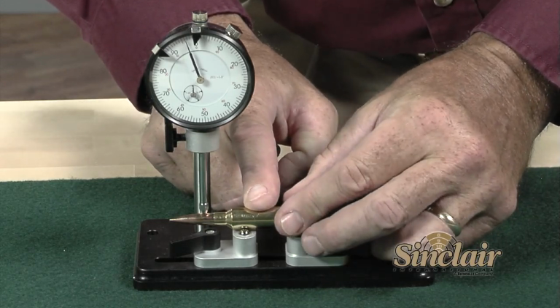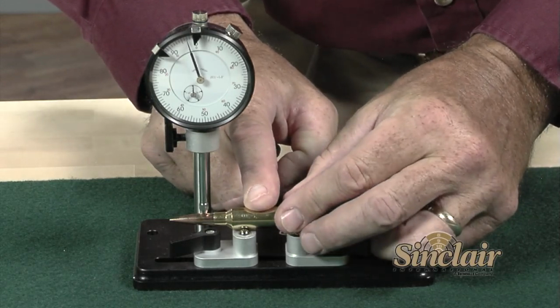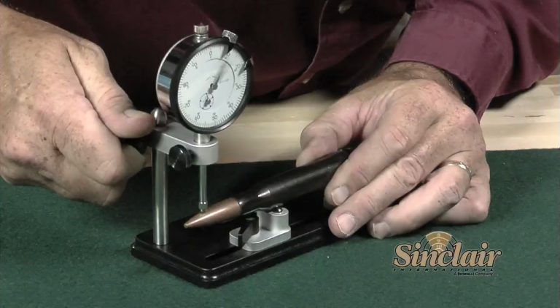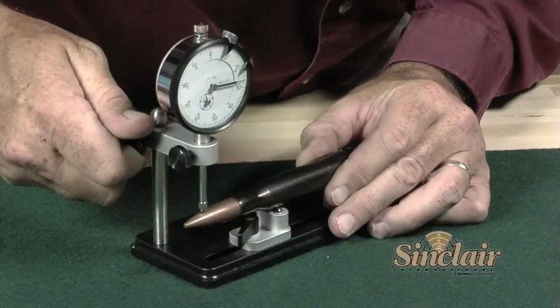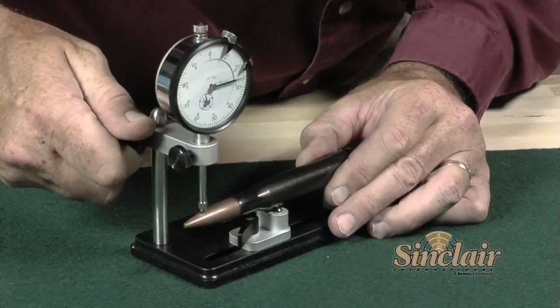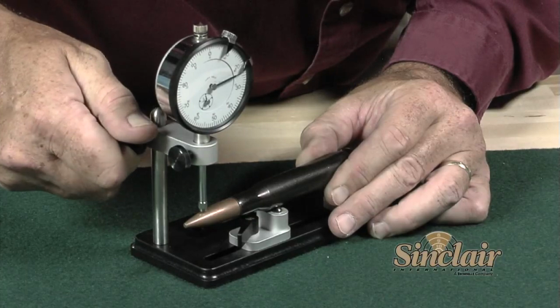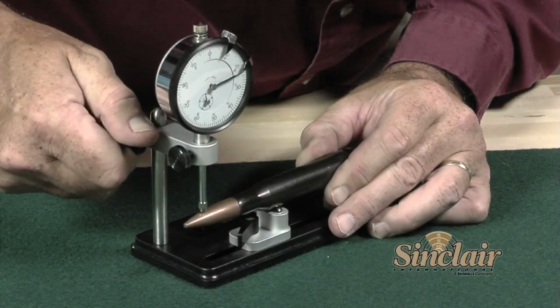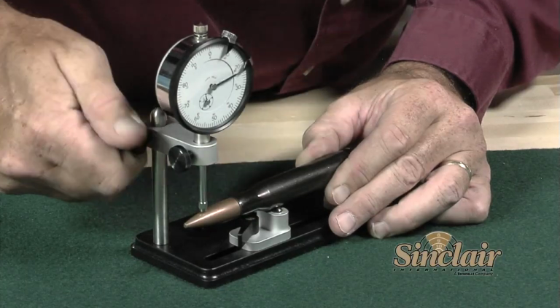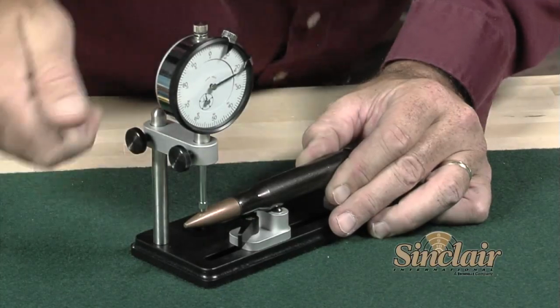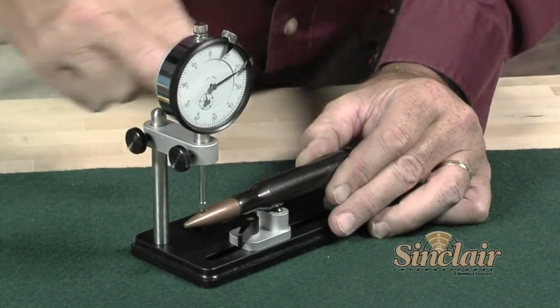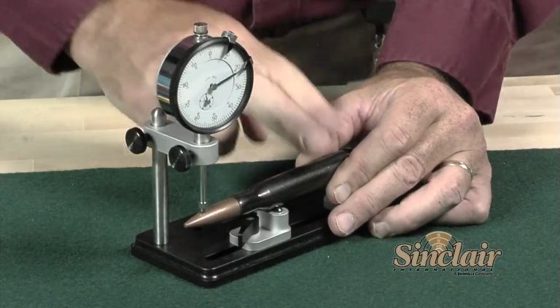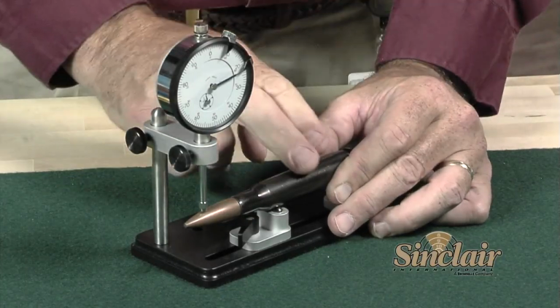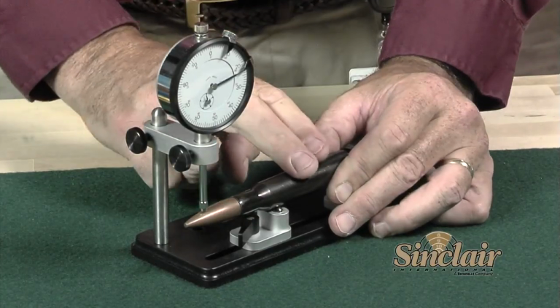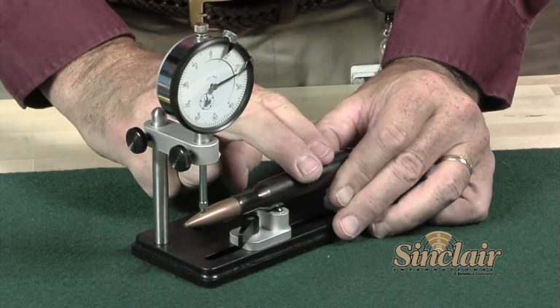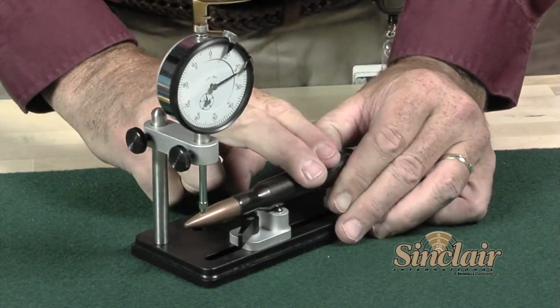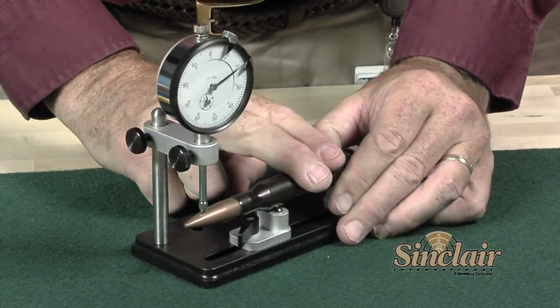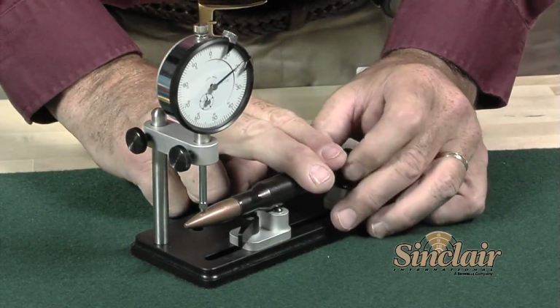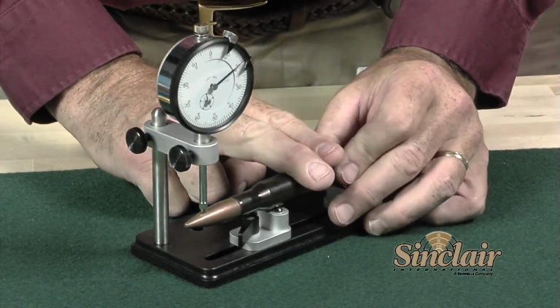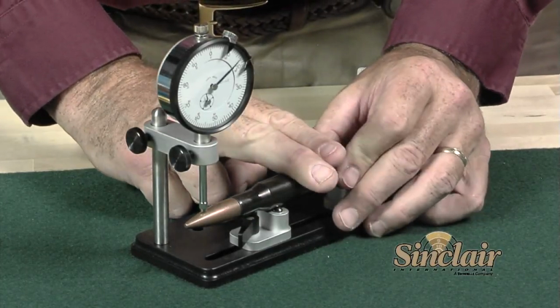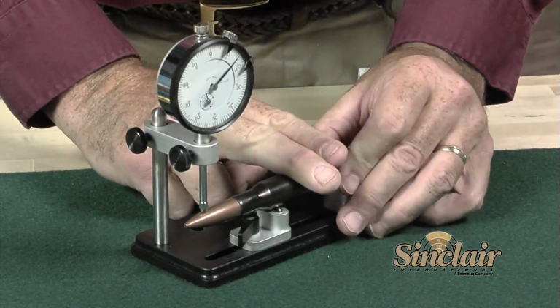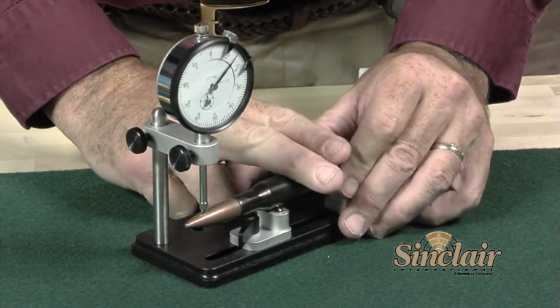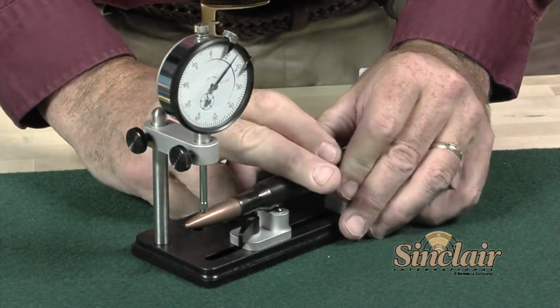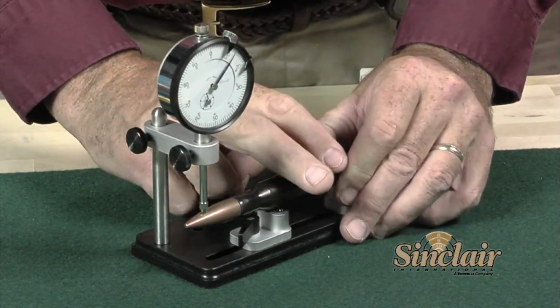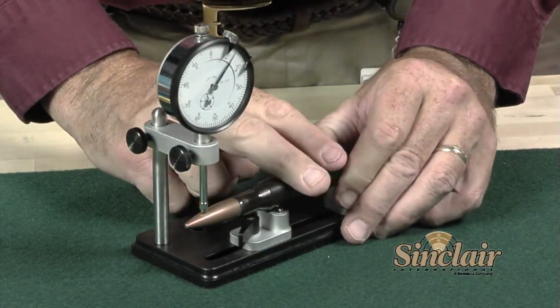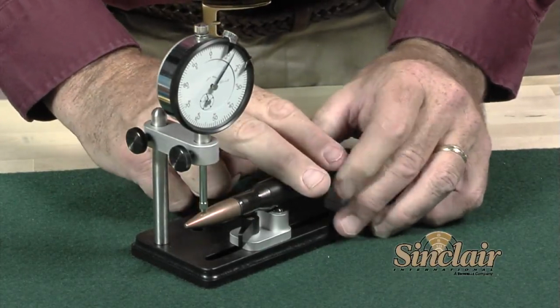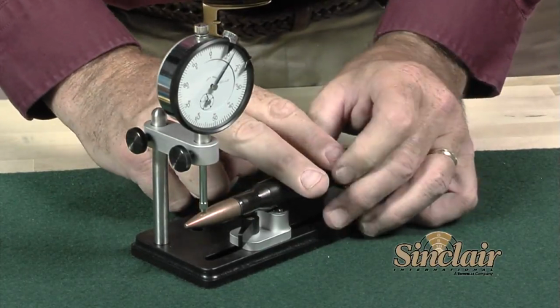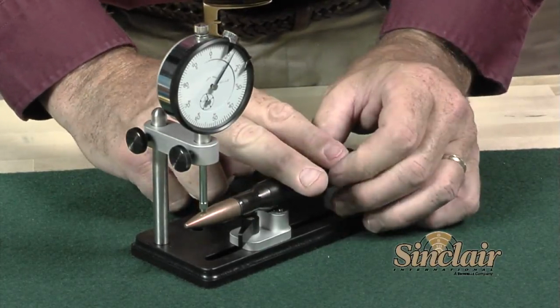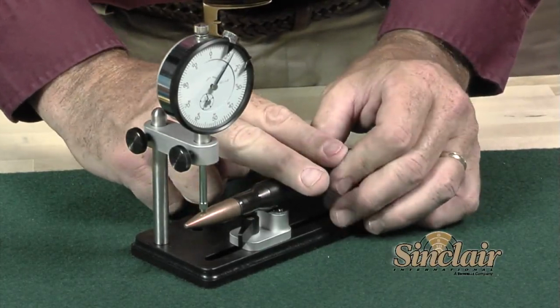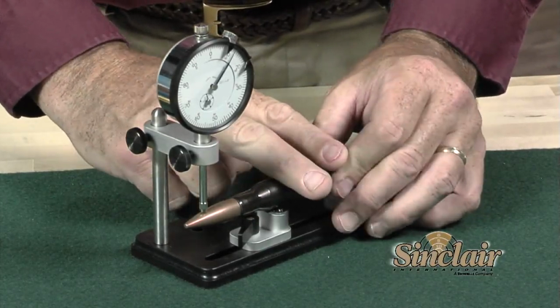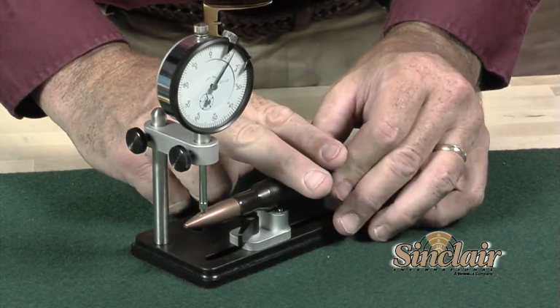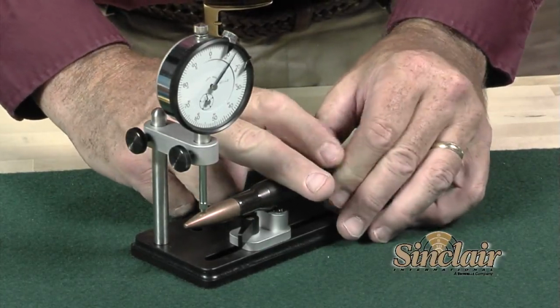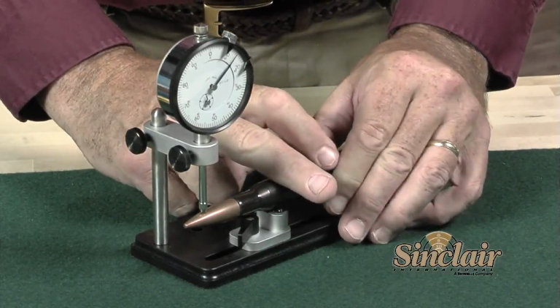Fourth, factory ammunition may be sorted or culled, removing the rounds that significantly deviate from your standards.